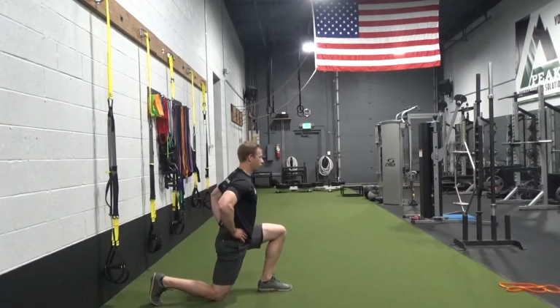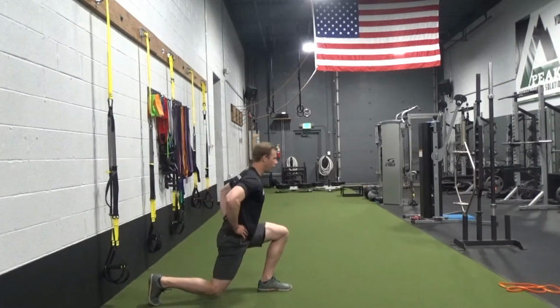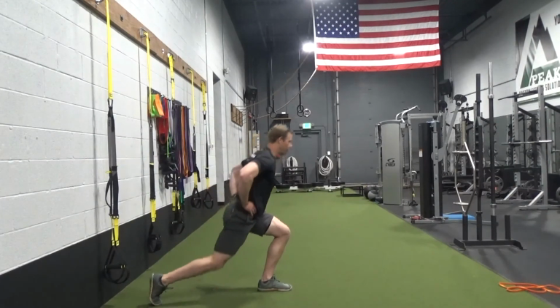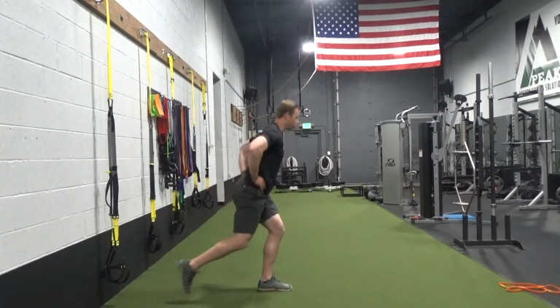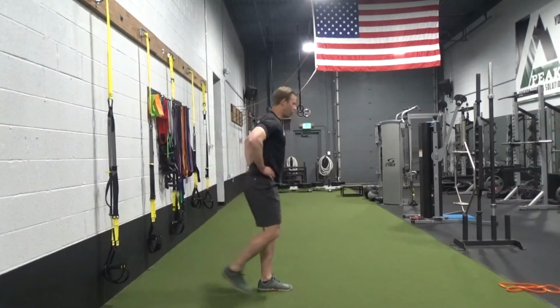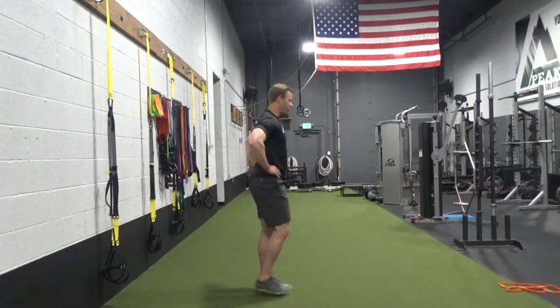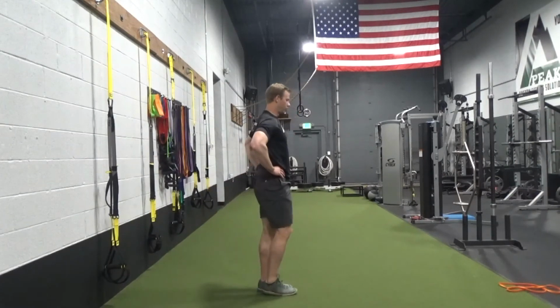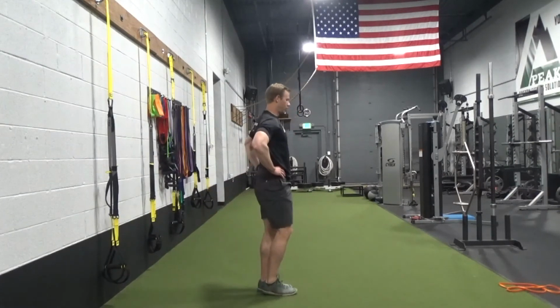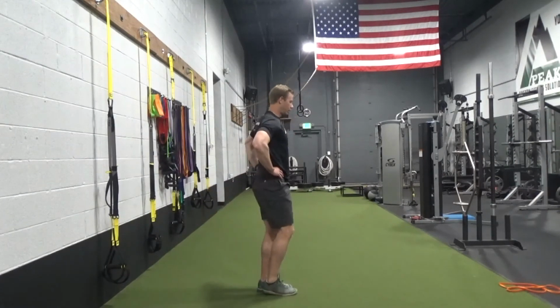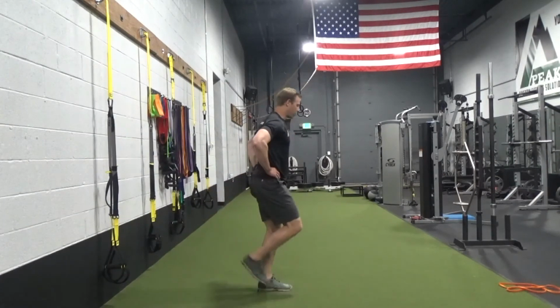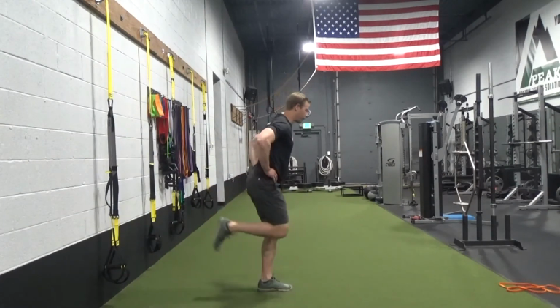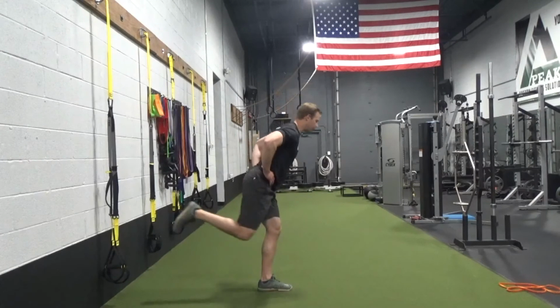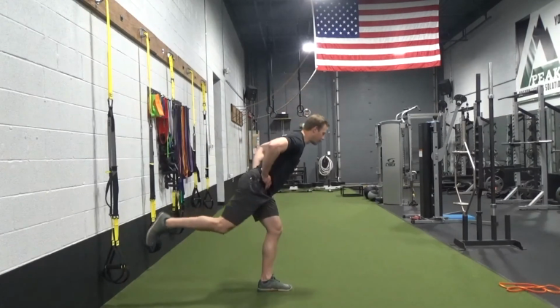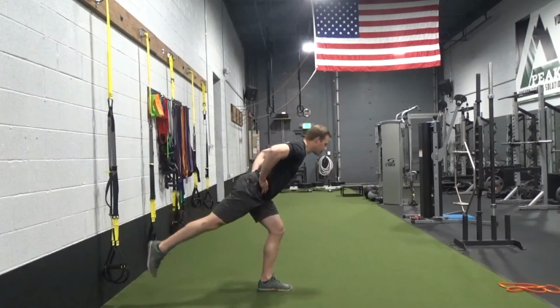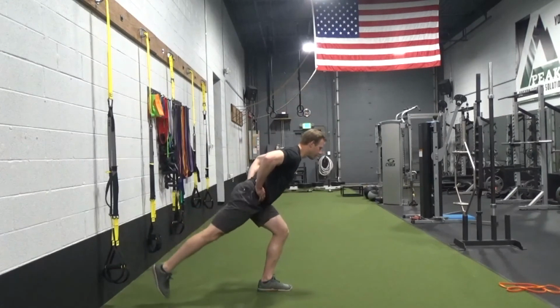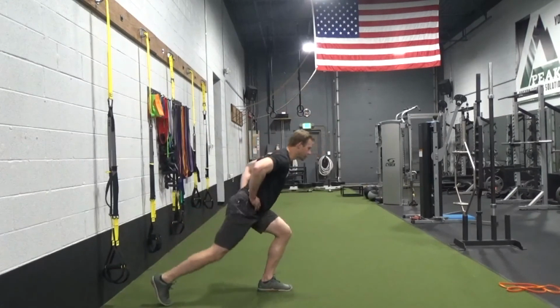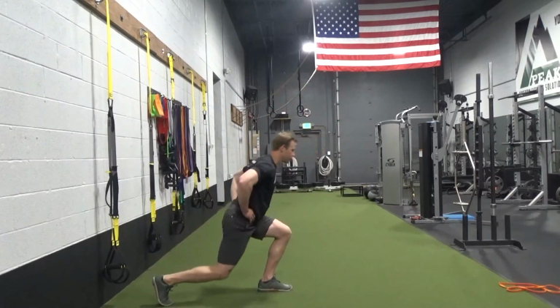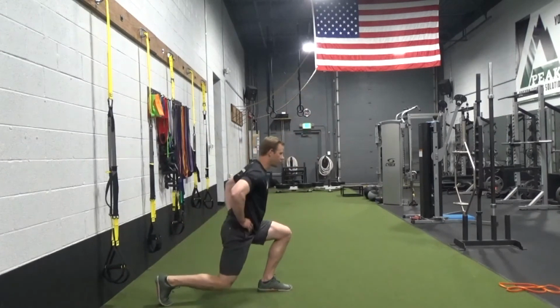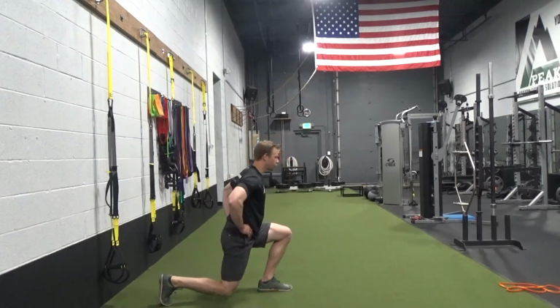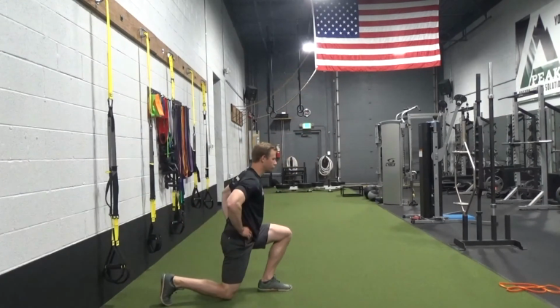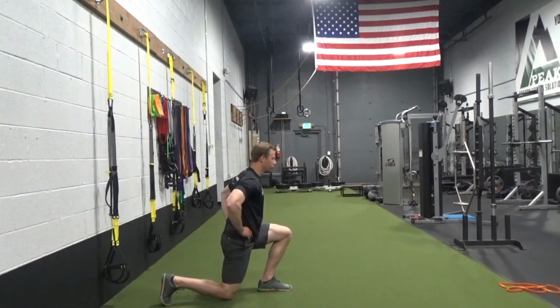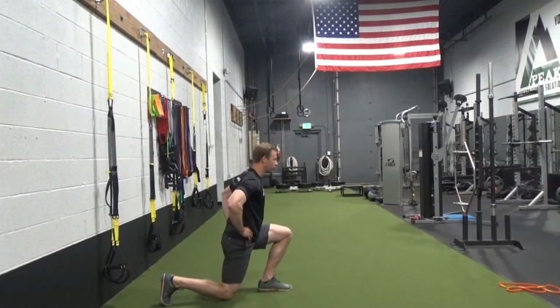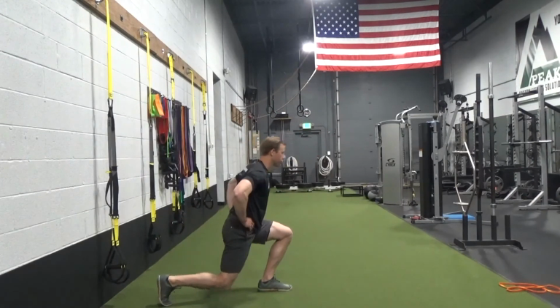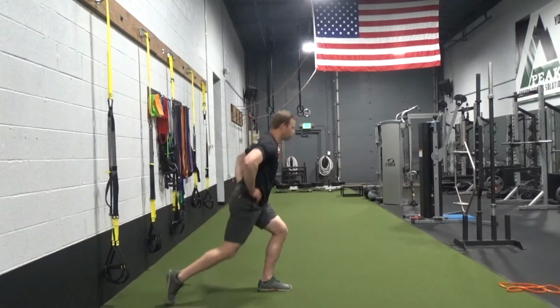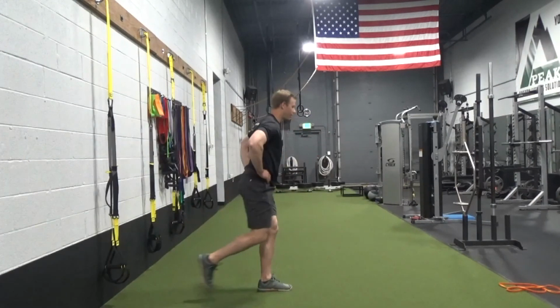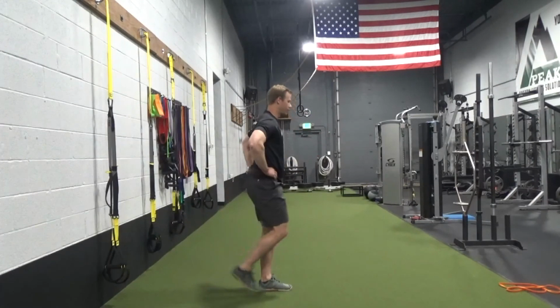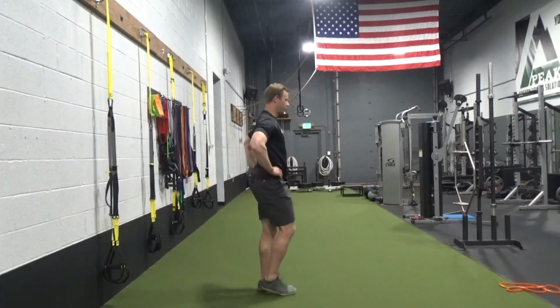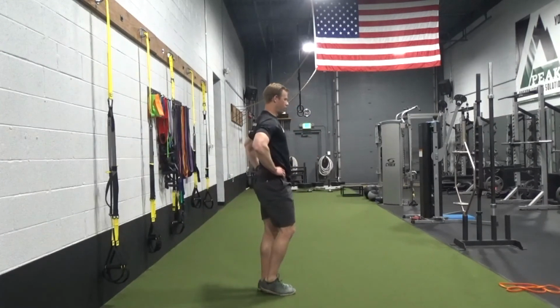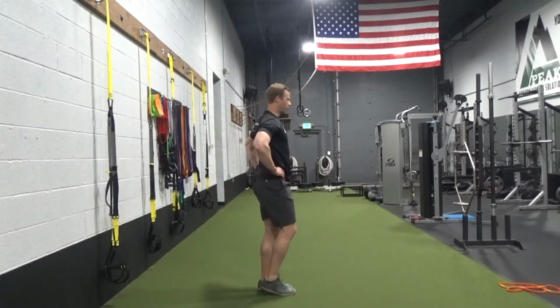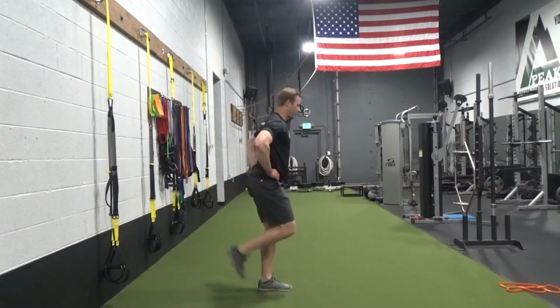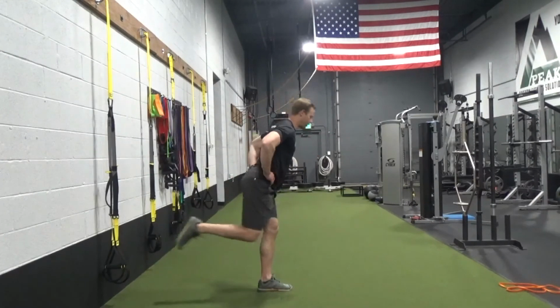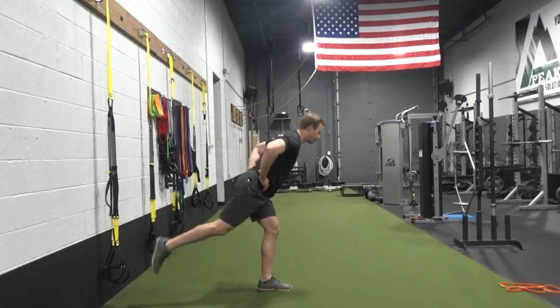Drive up tall, right back down, reach, touch, slowly control down, right back up.